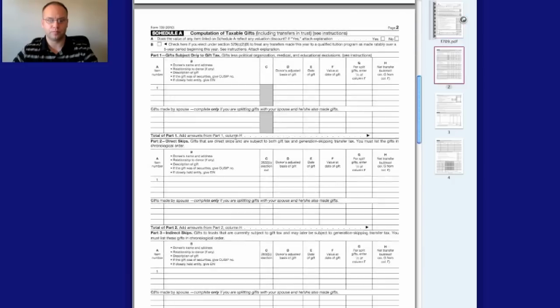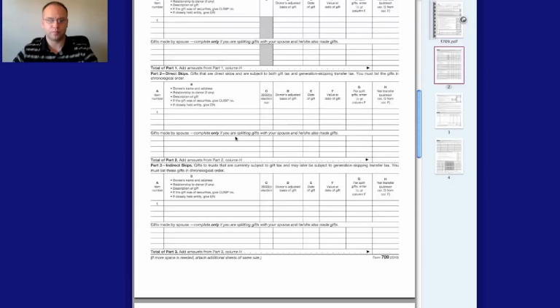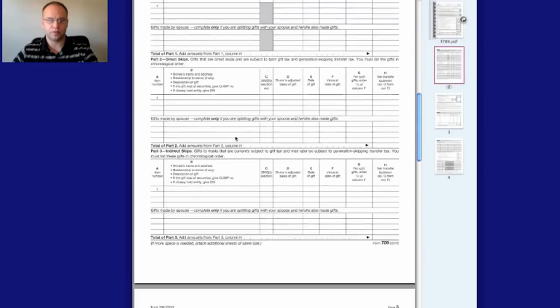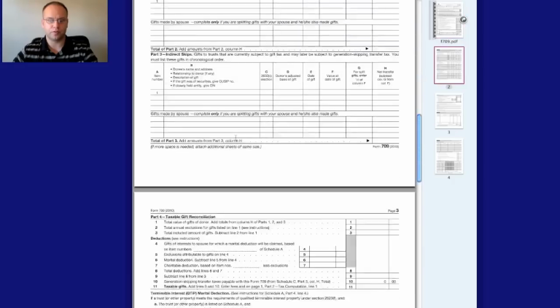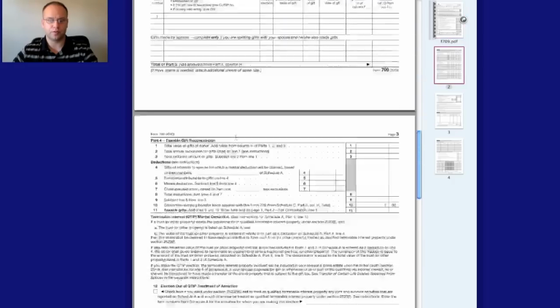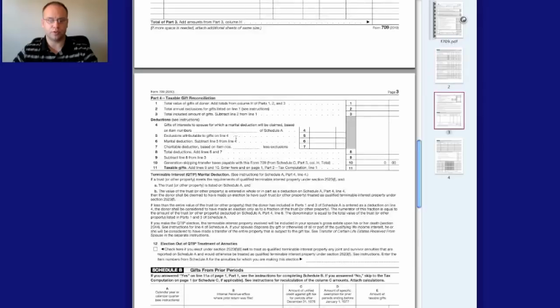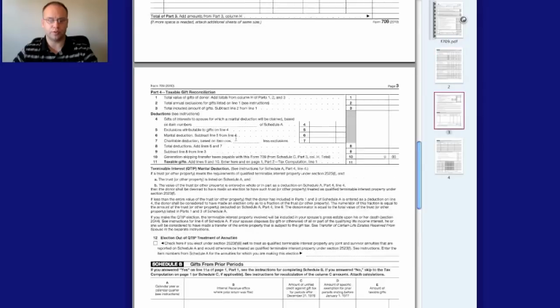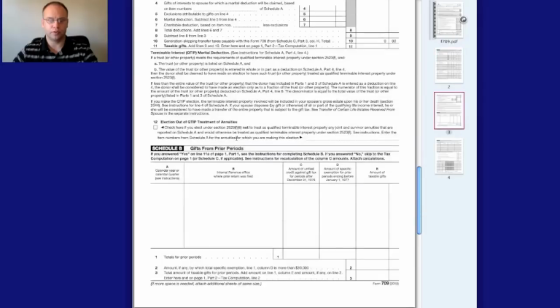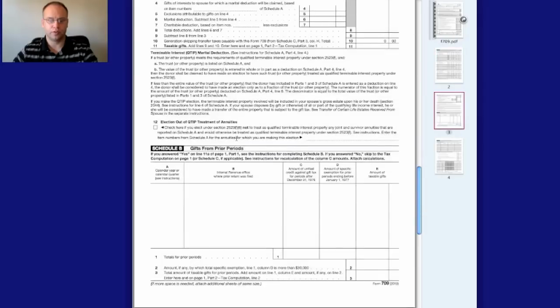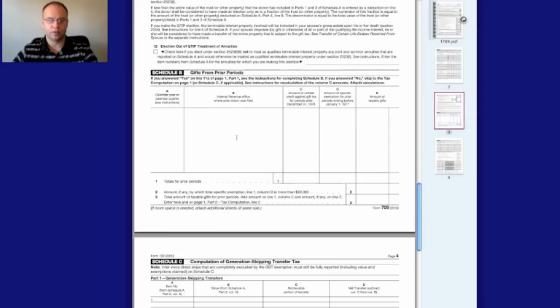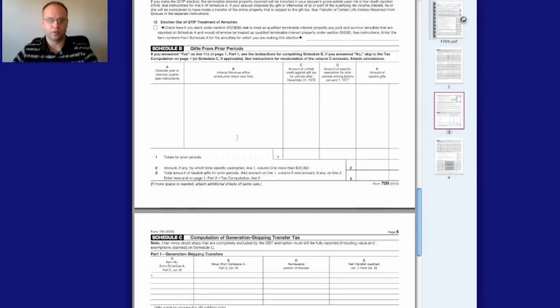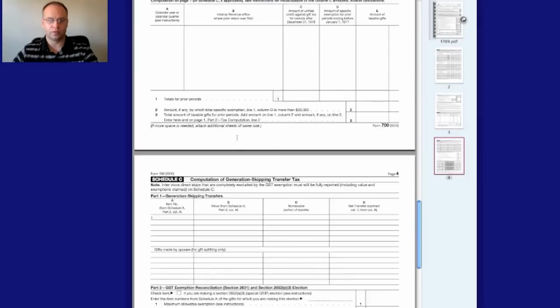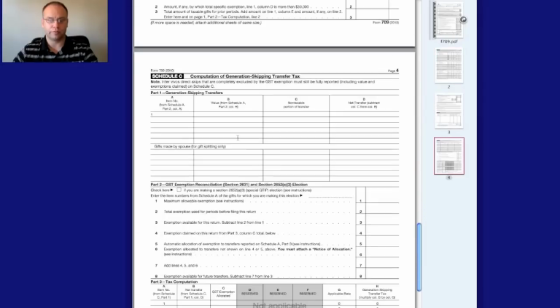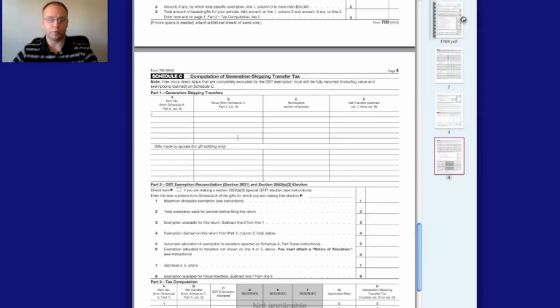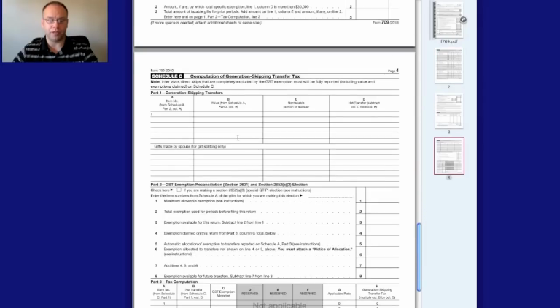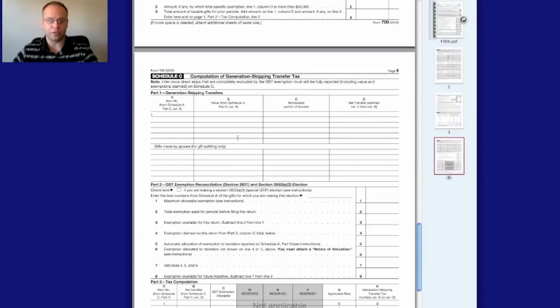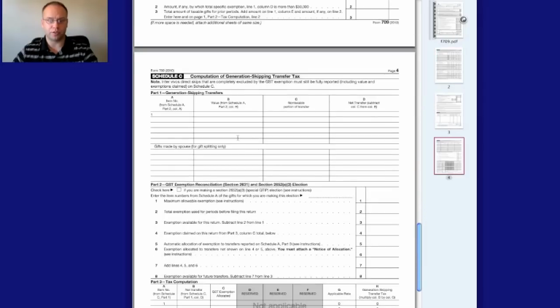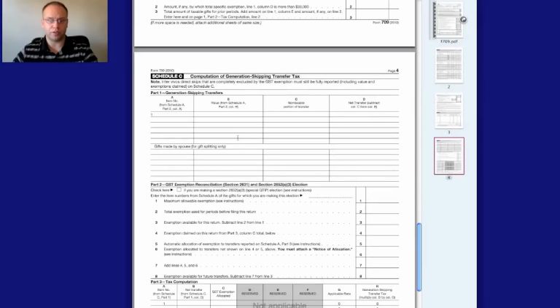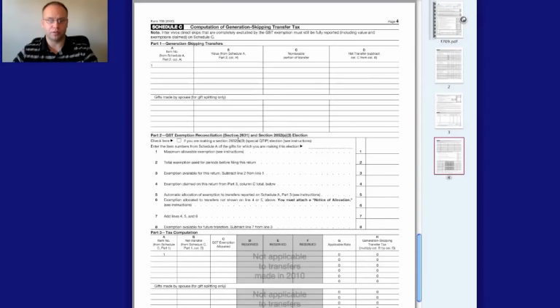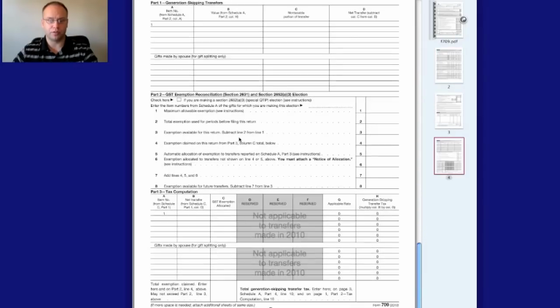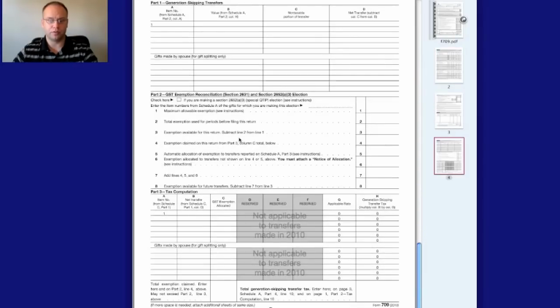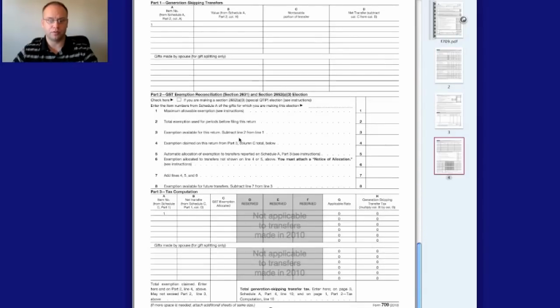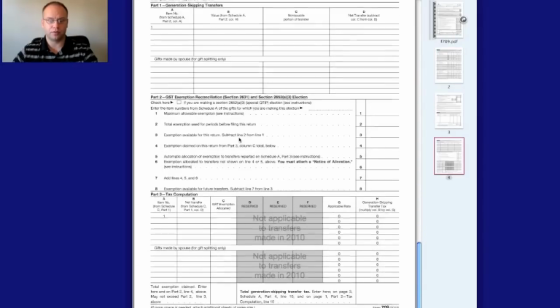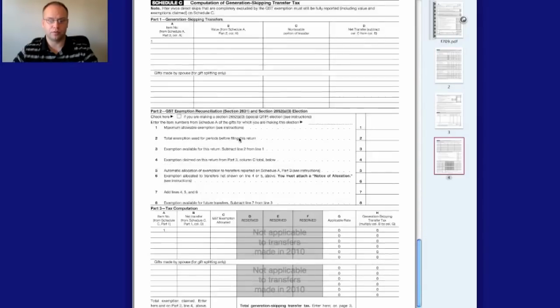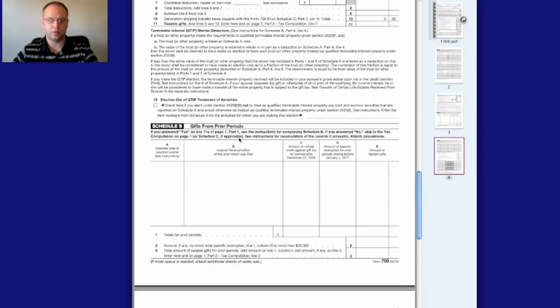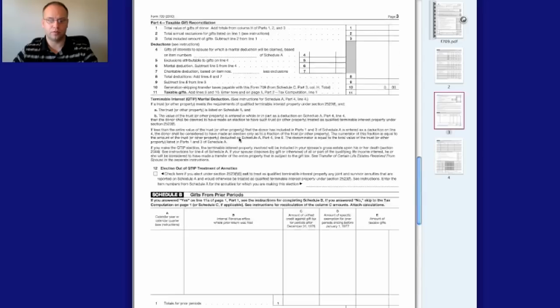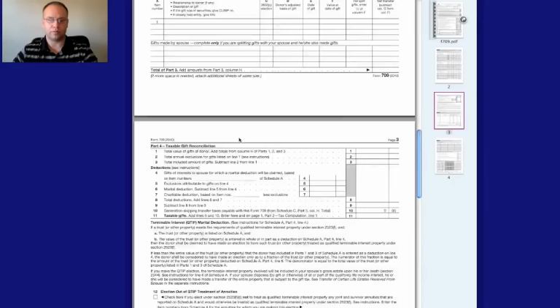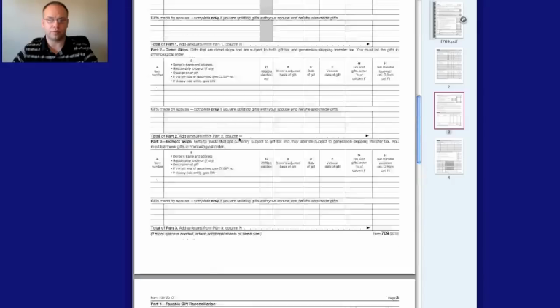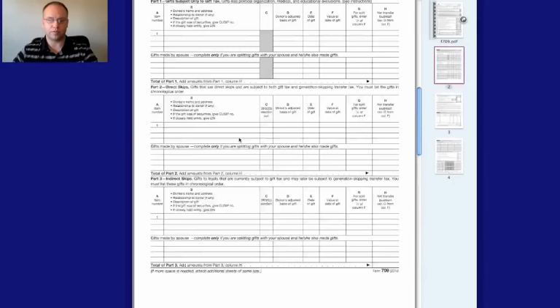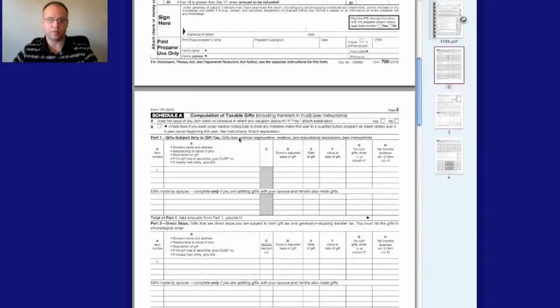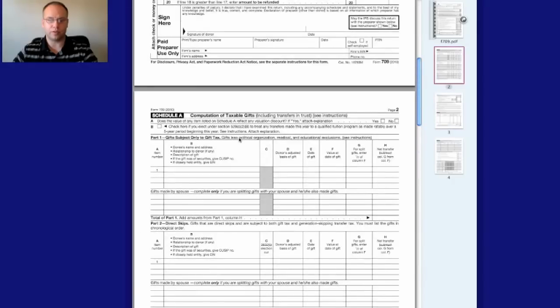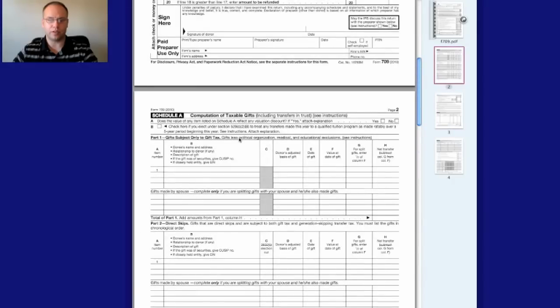I'm going to show you the four pages of Form 709.